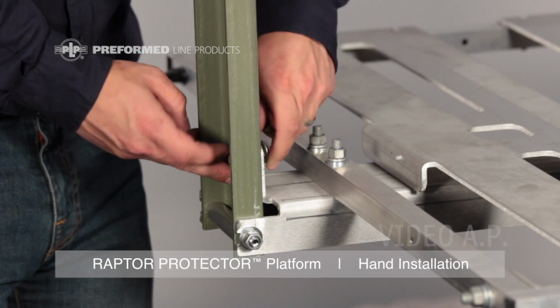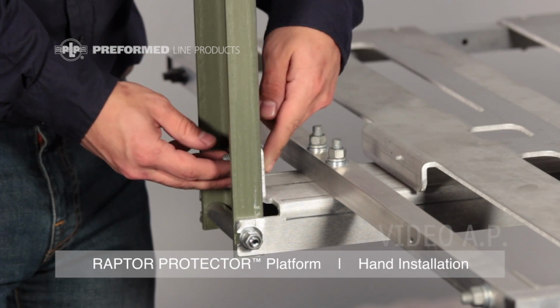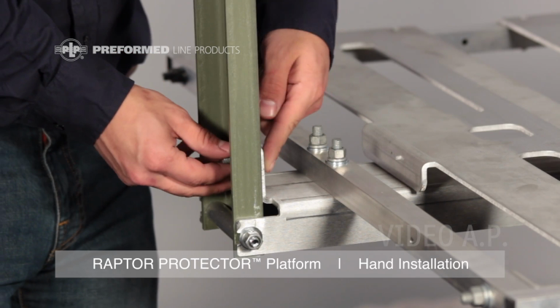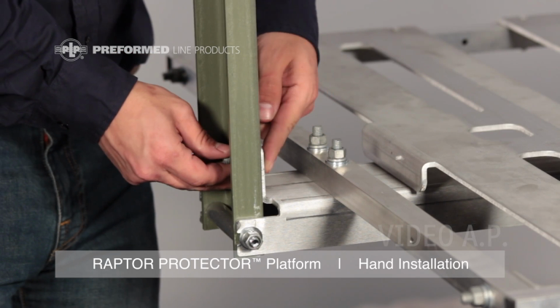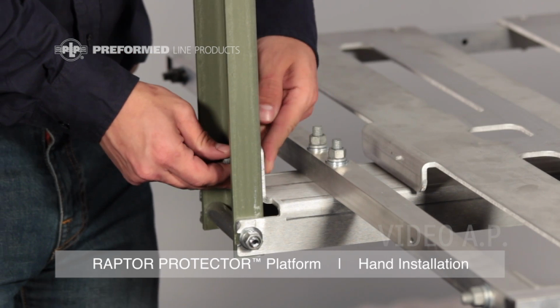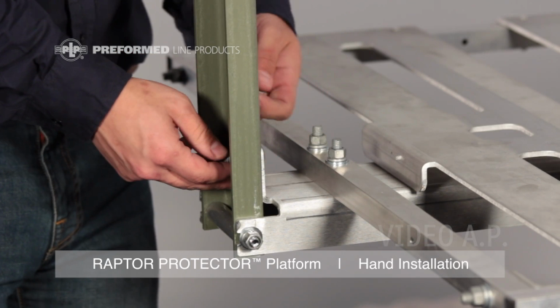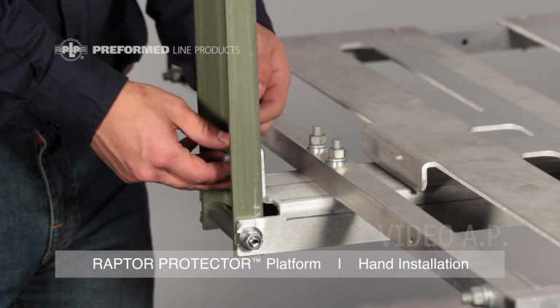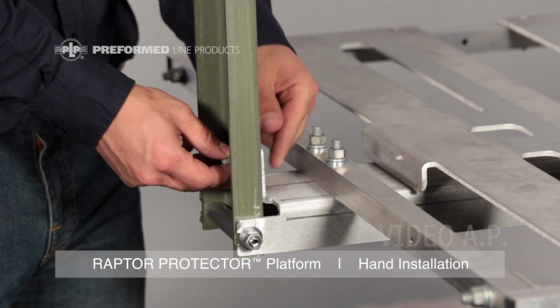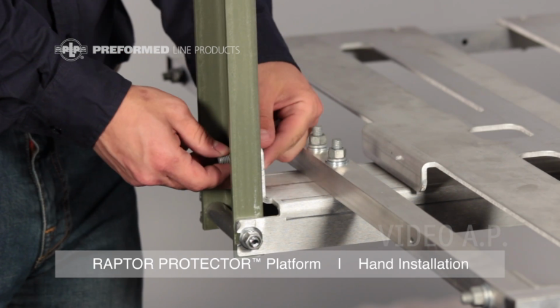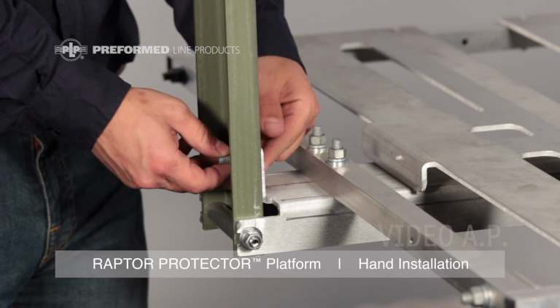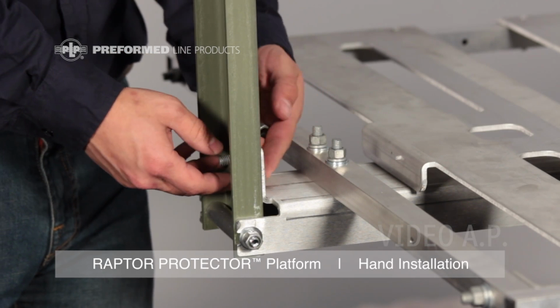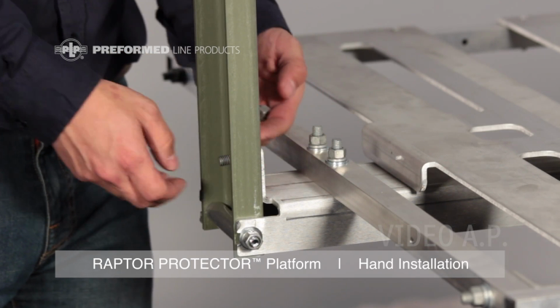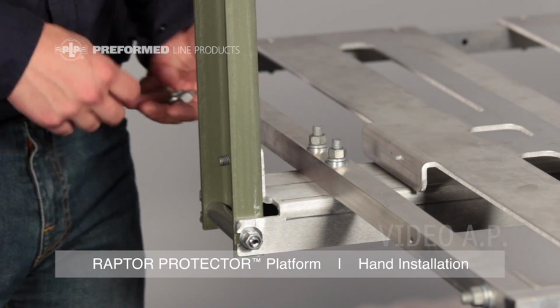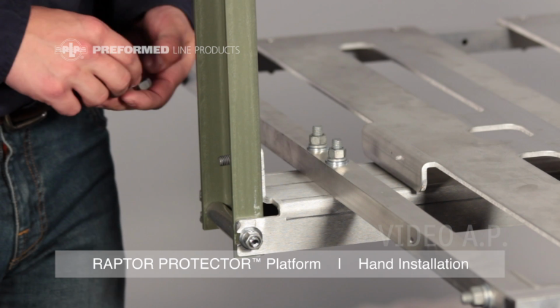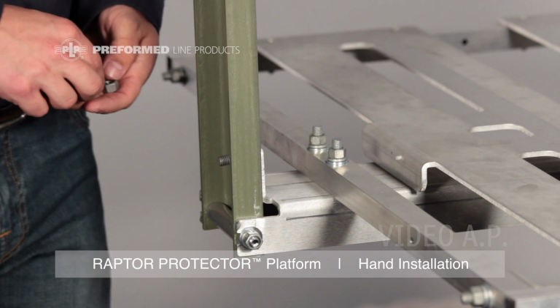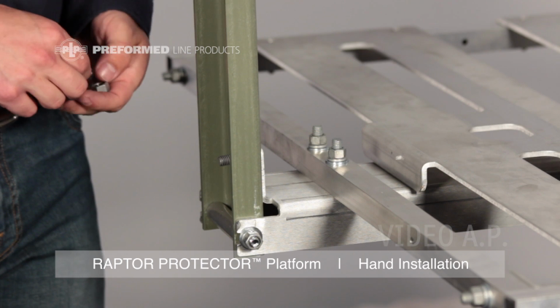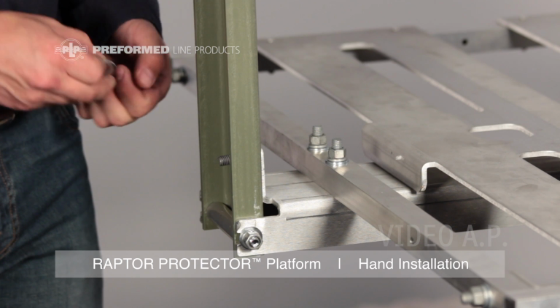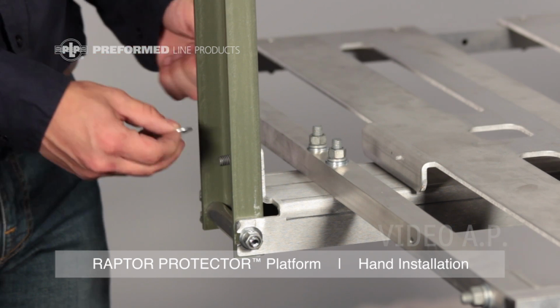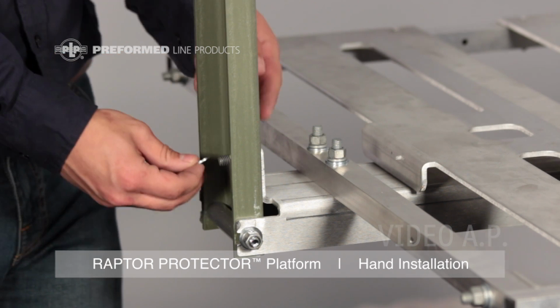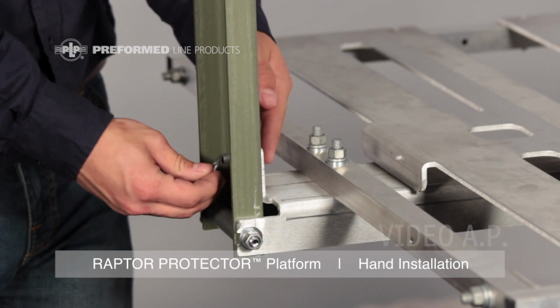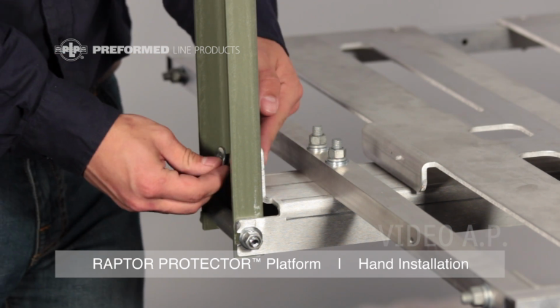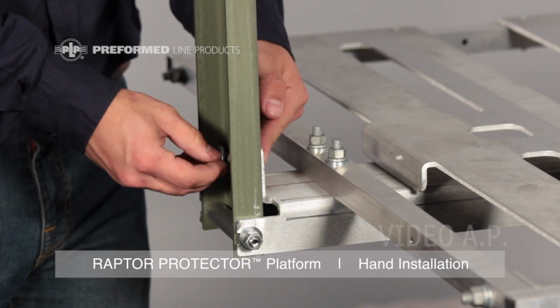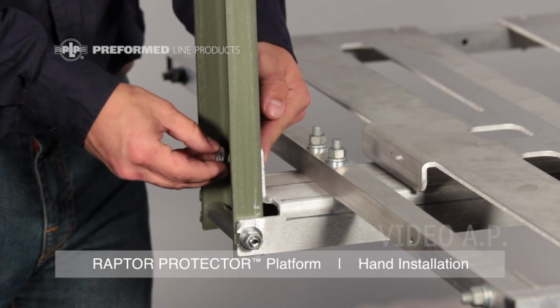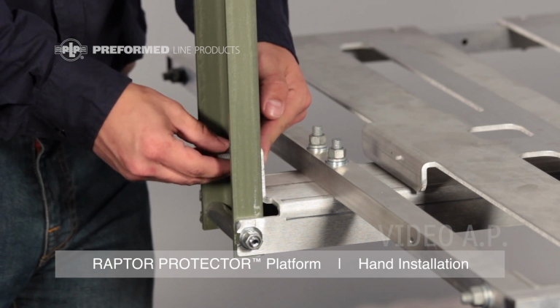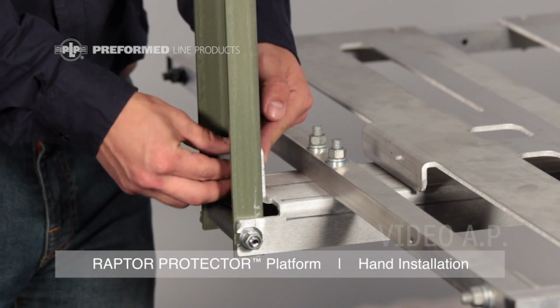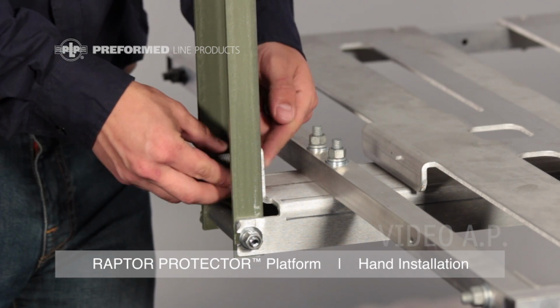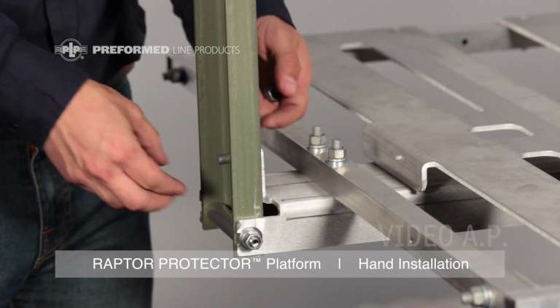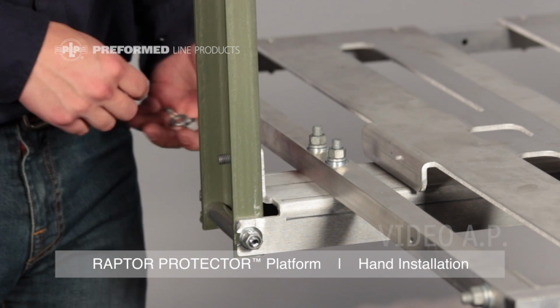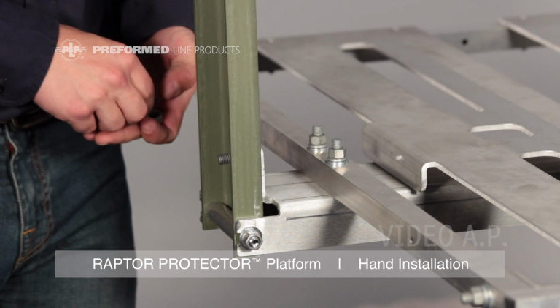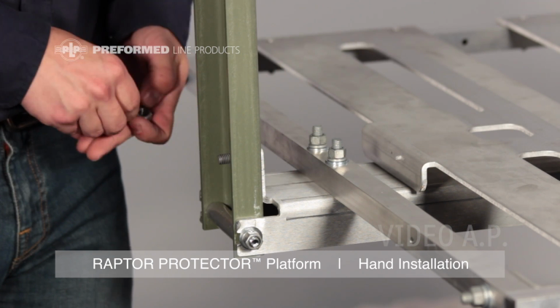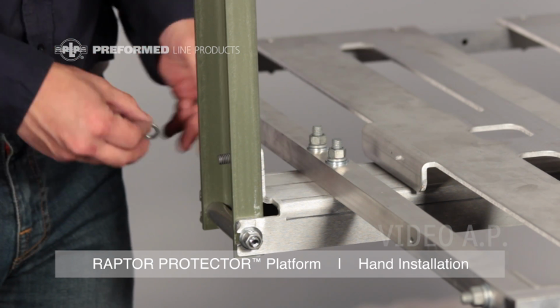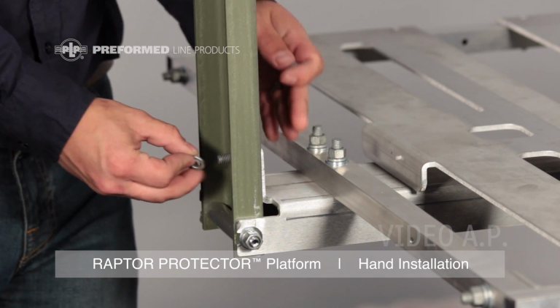Place the carriage bolt through the tab of the main support bar and secure the perch using the flat washer, lock washer, and hex nut.